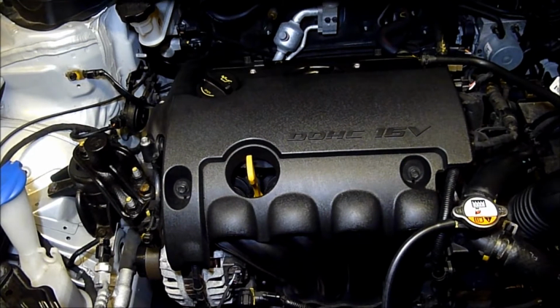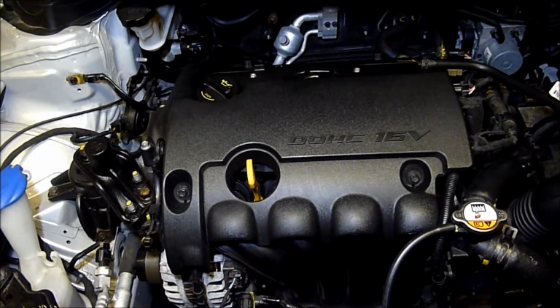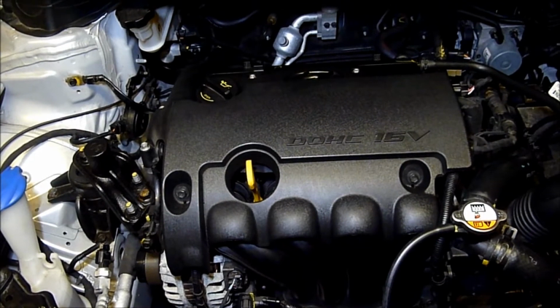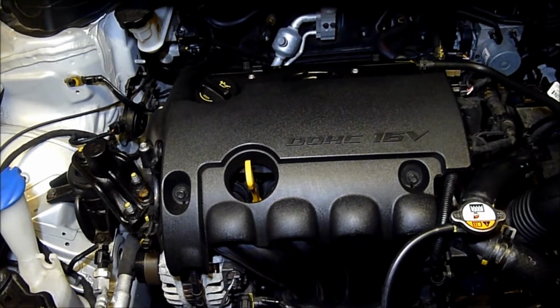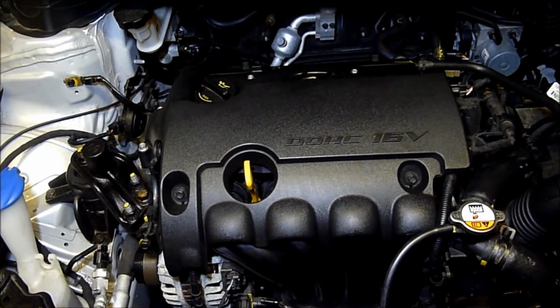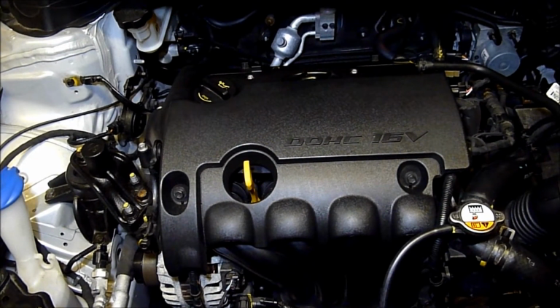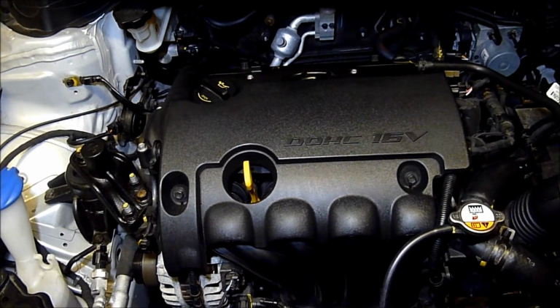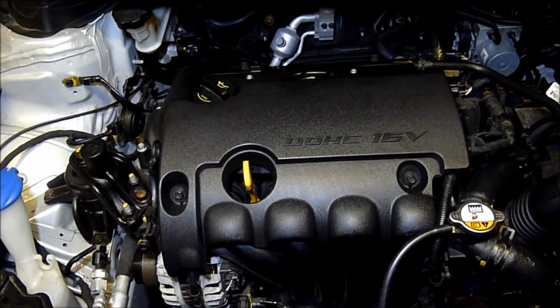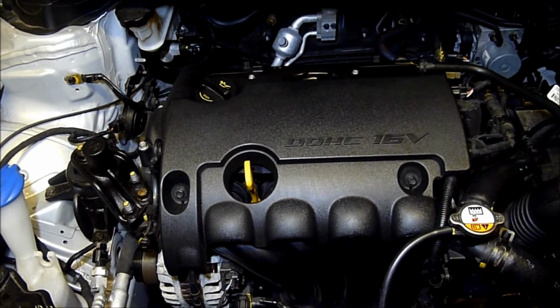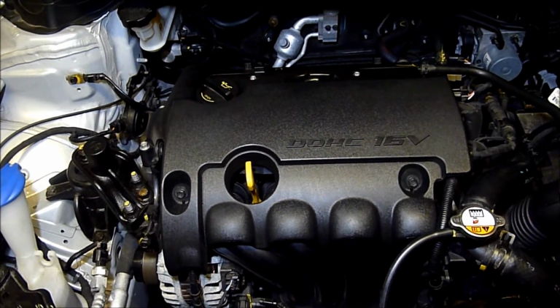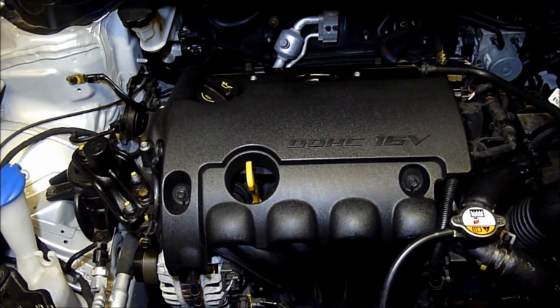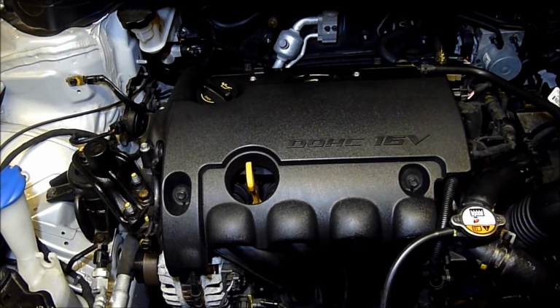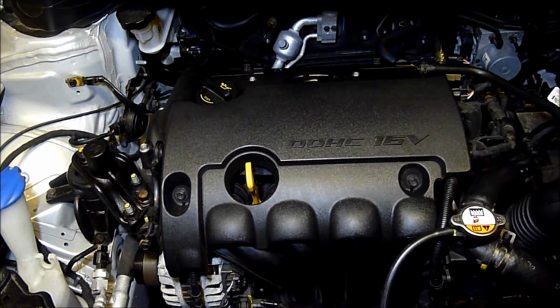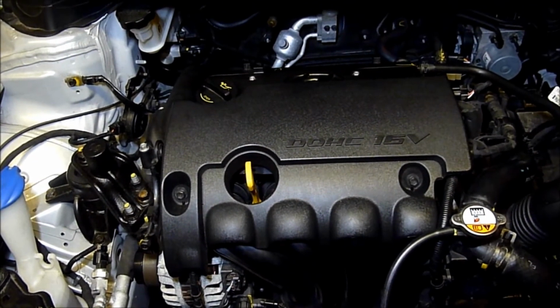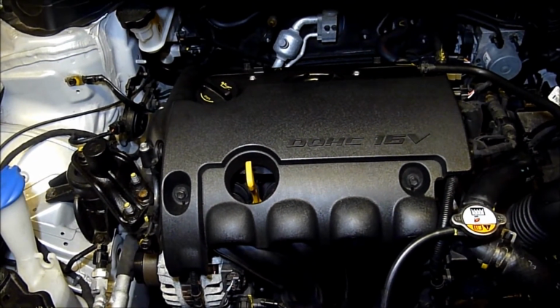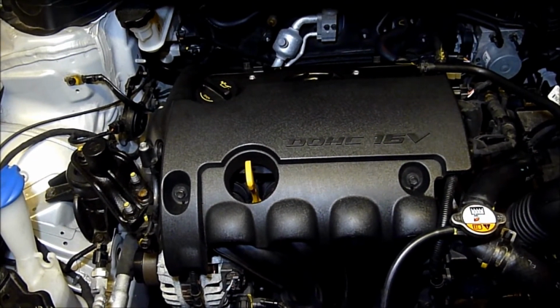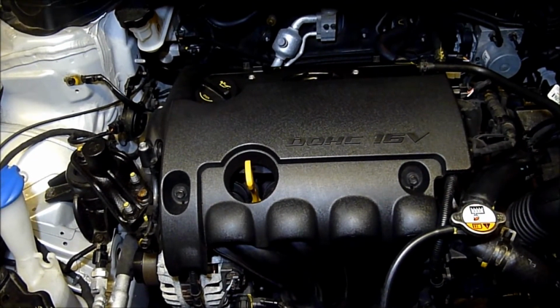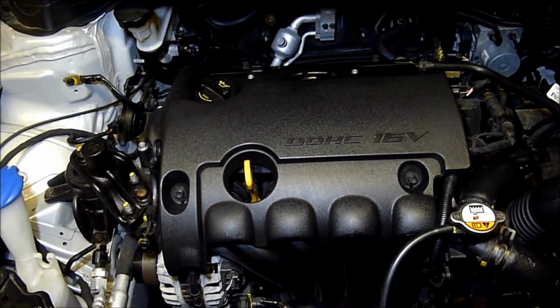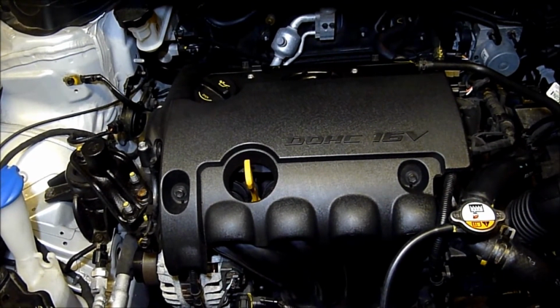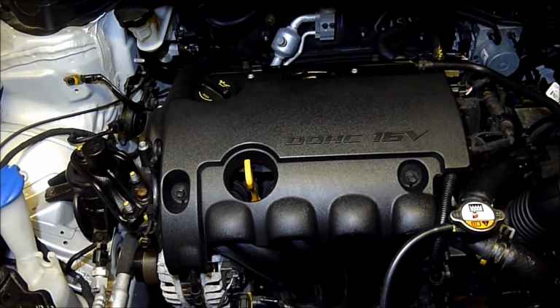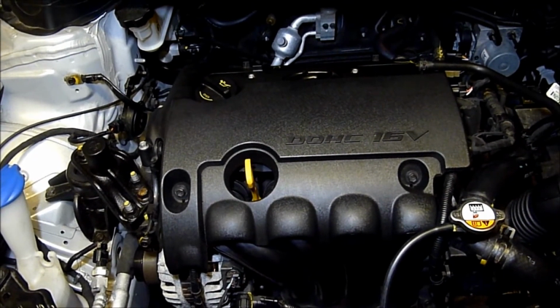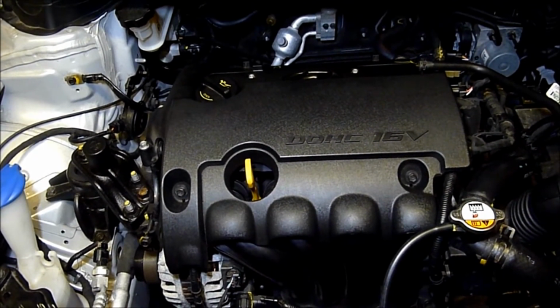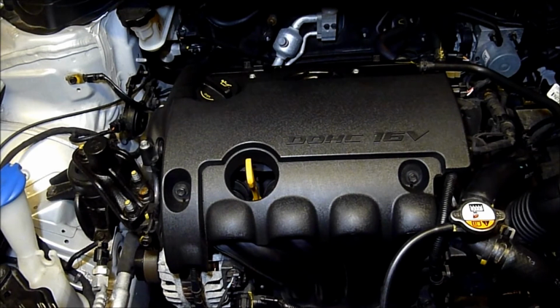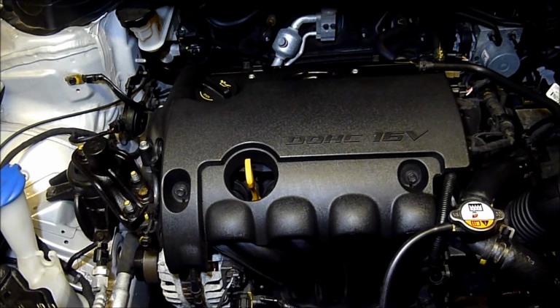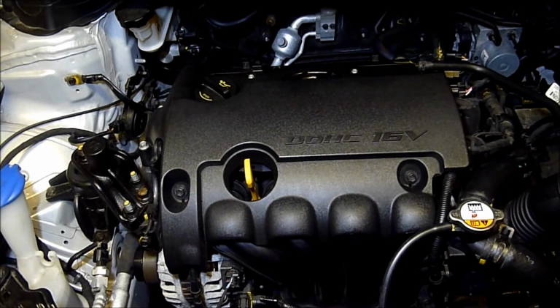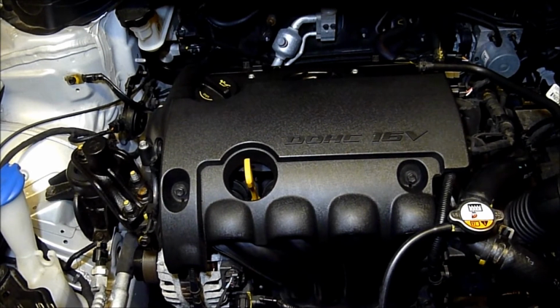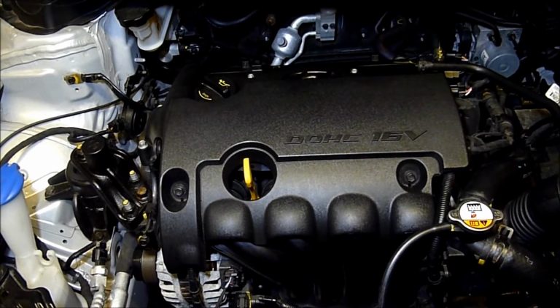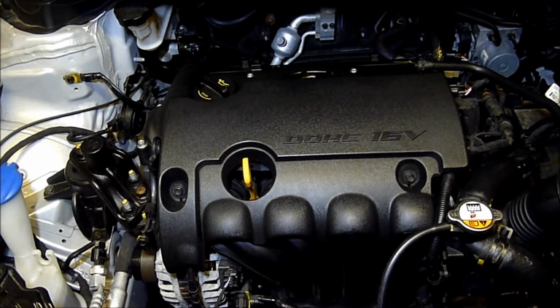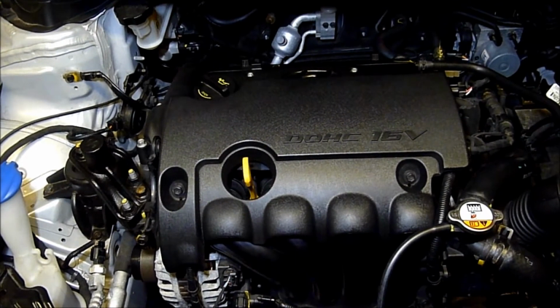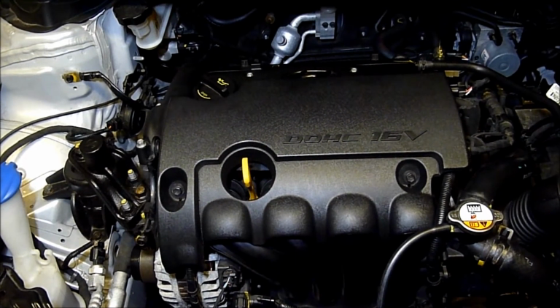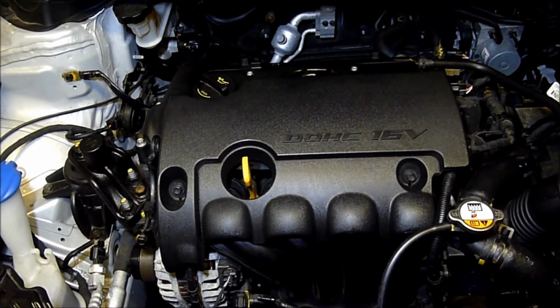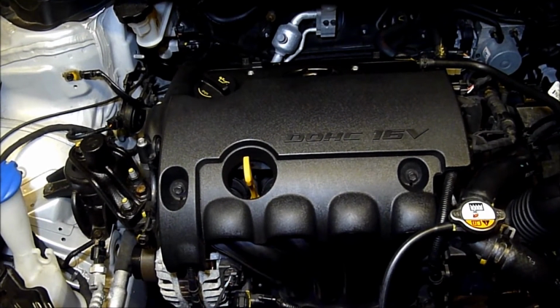I just want to show you where the camshaft position sensor is and the wiring for that — the location of it.